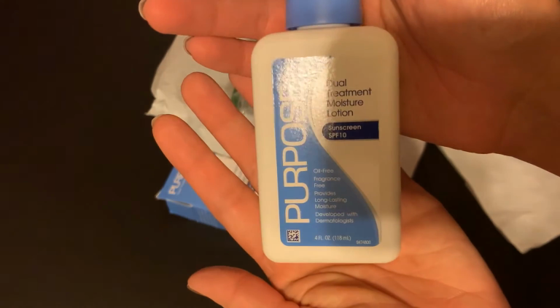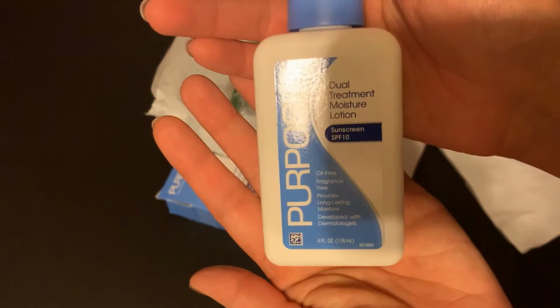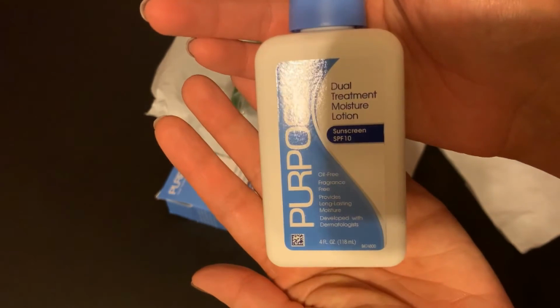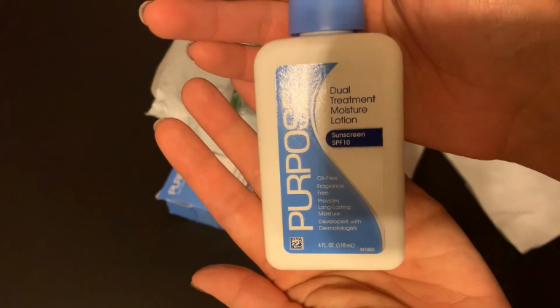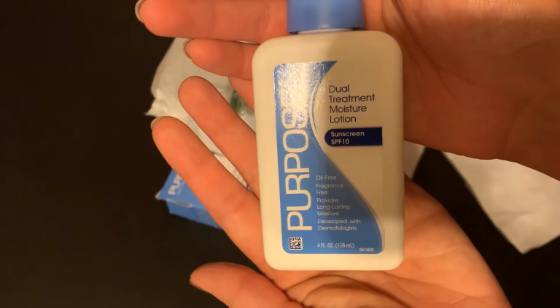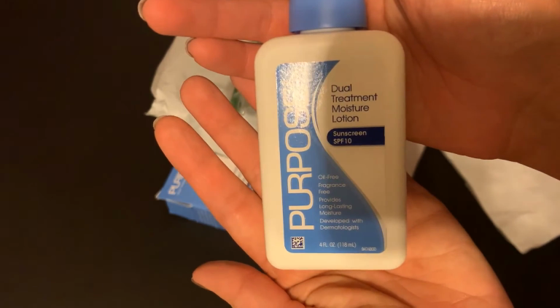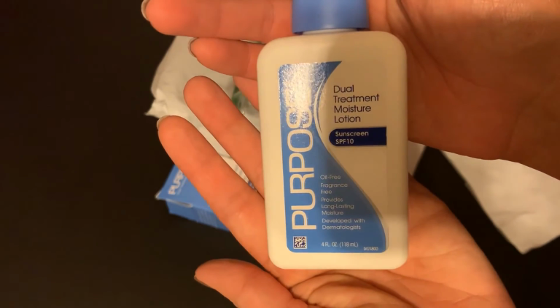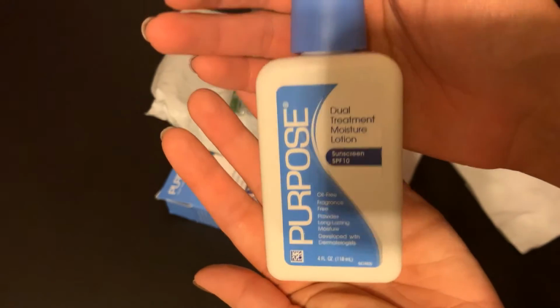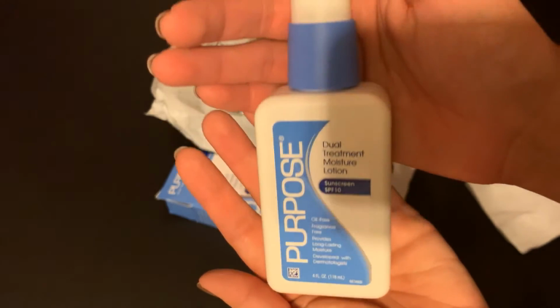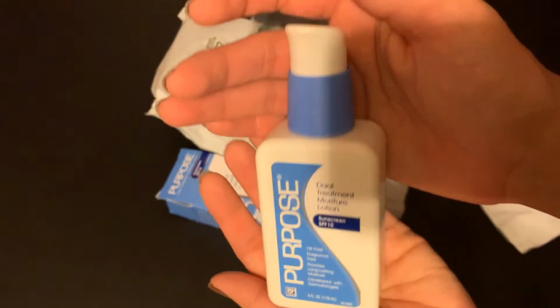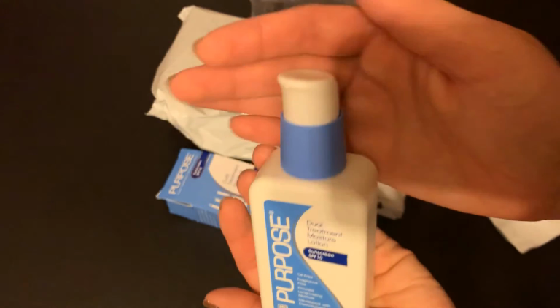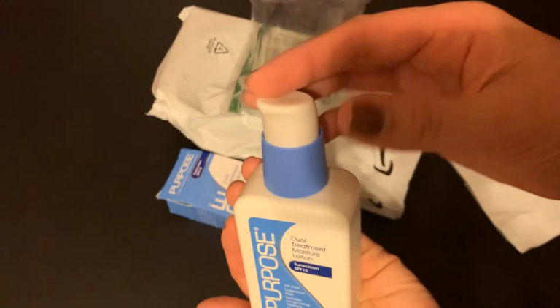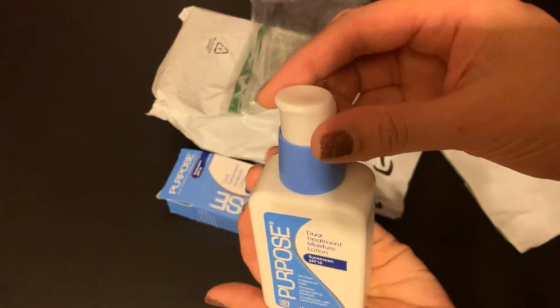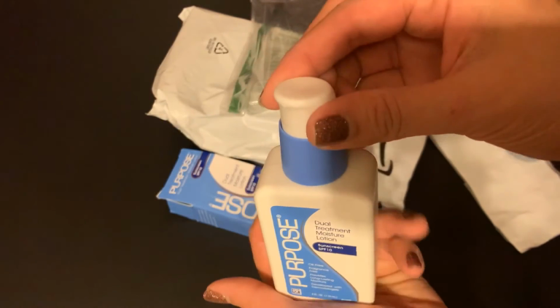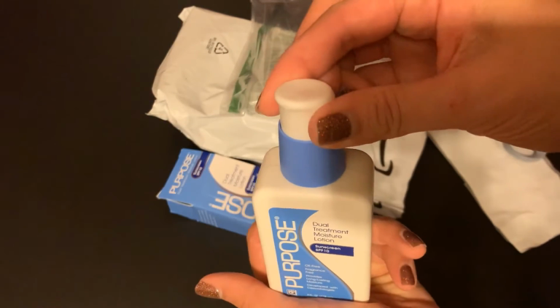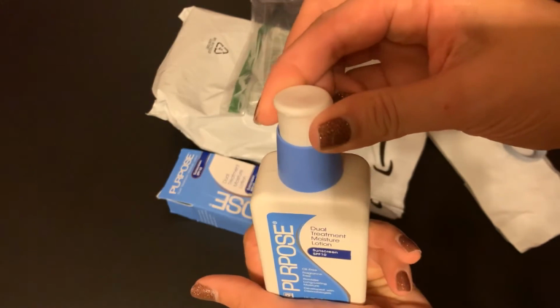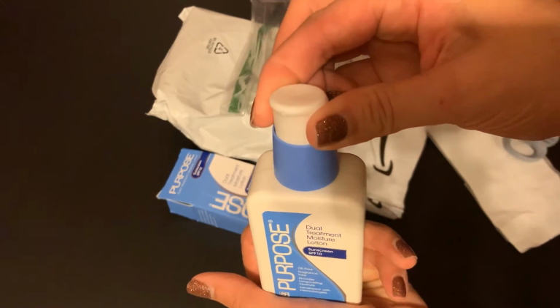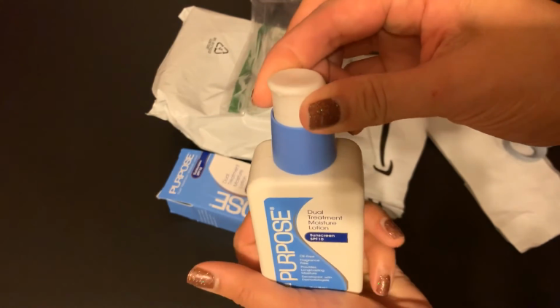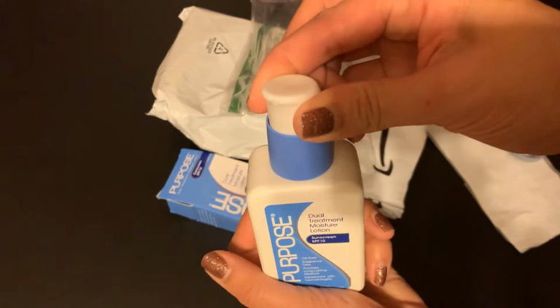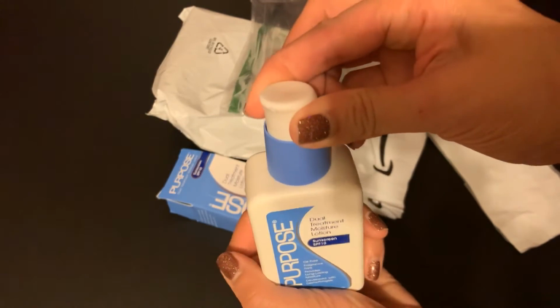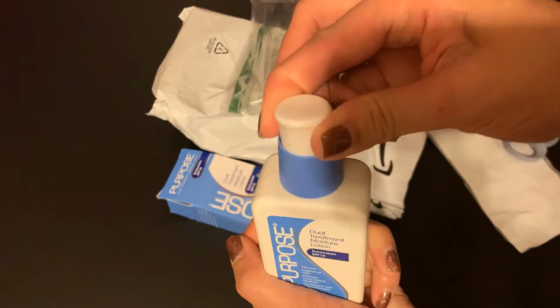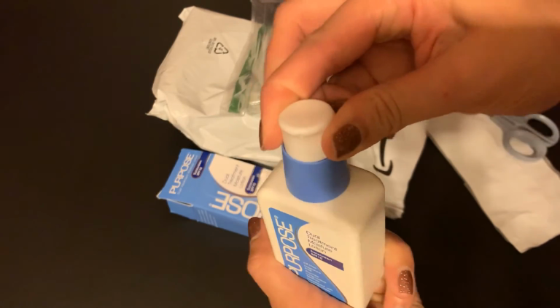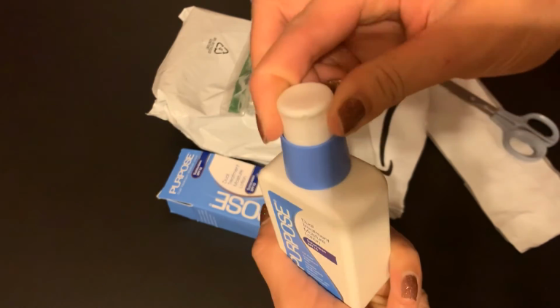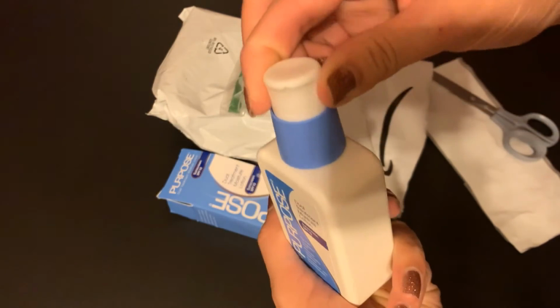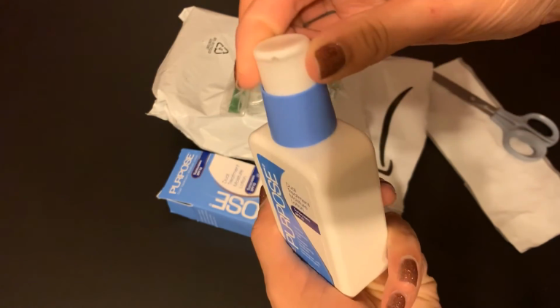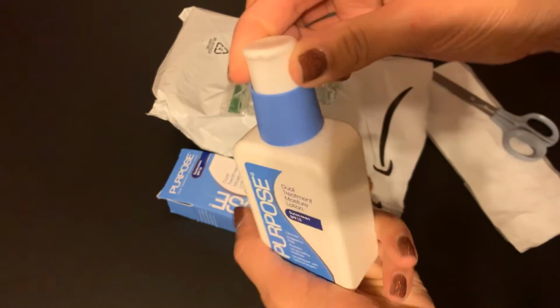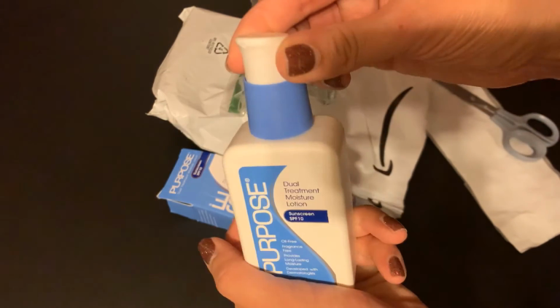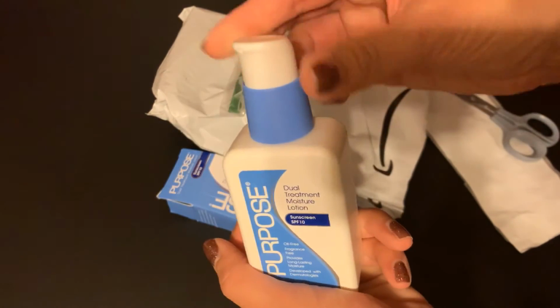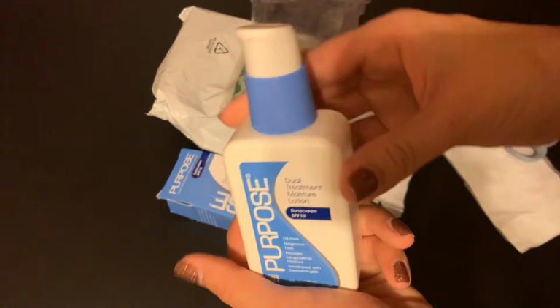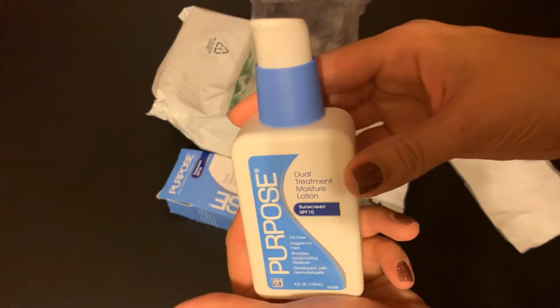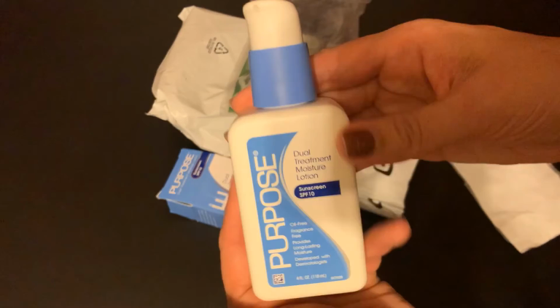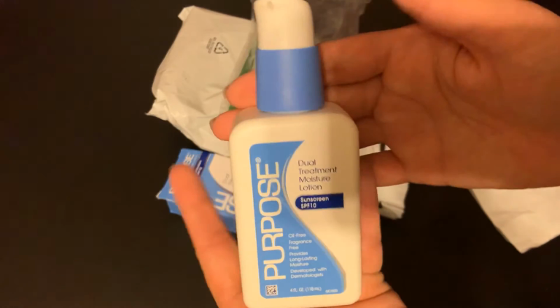It is 4 ounces. There's a little top here so you can twist to open, twist to close.